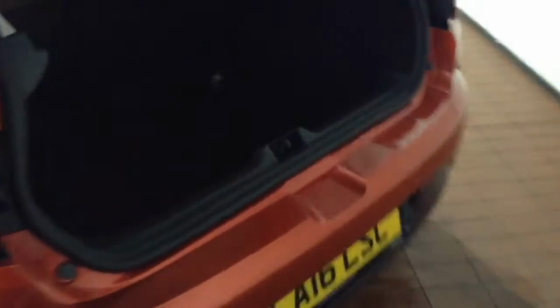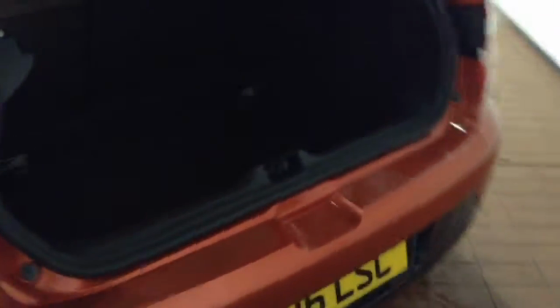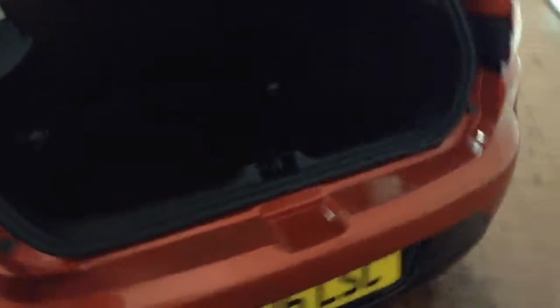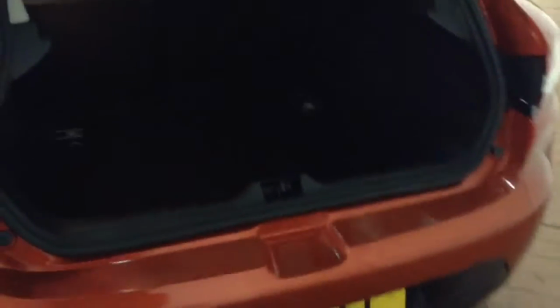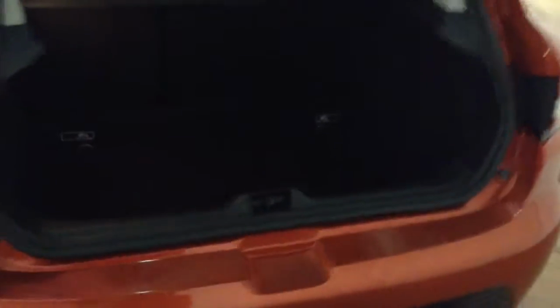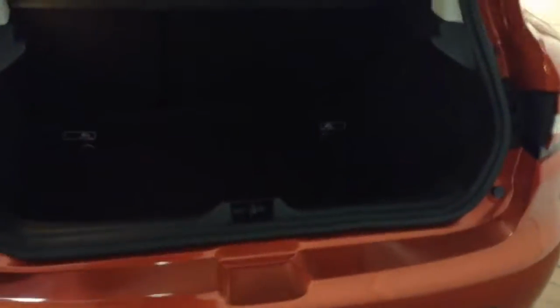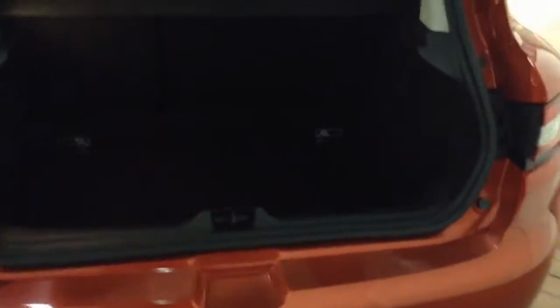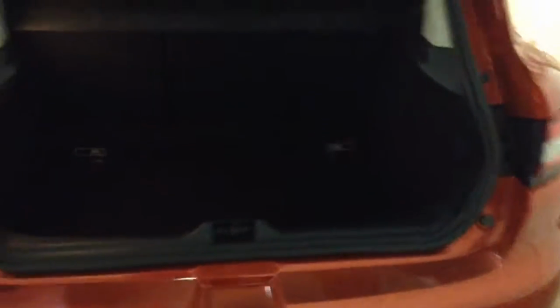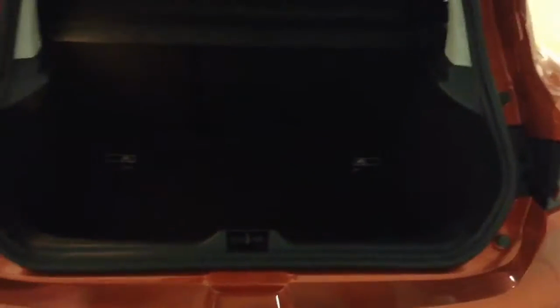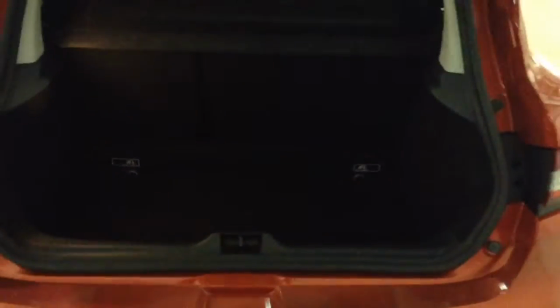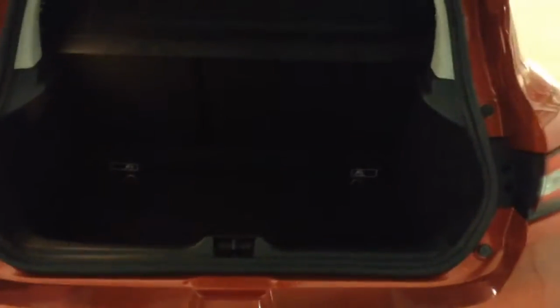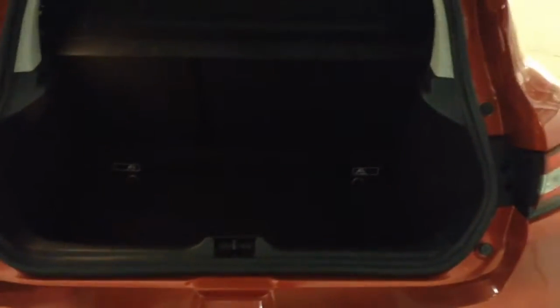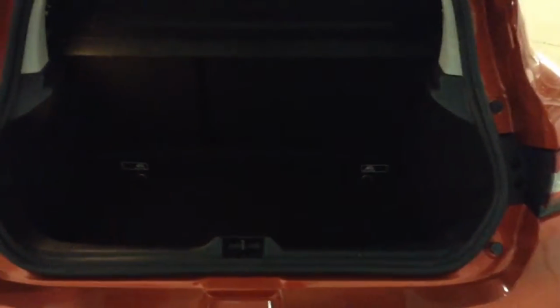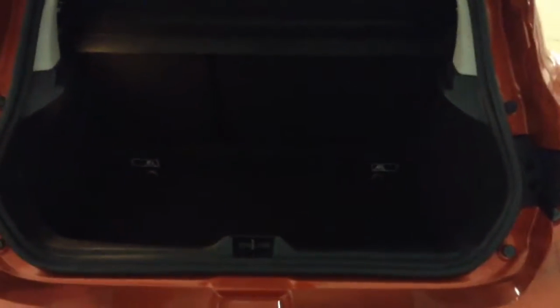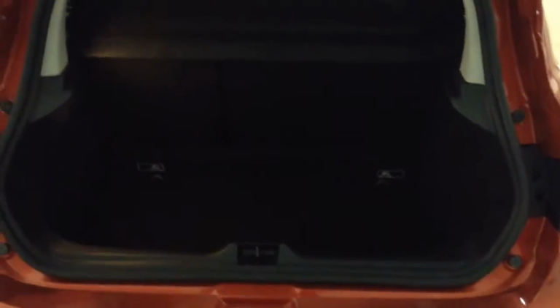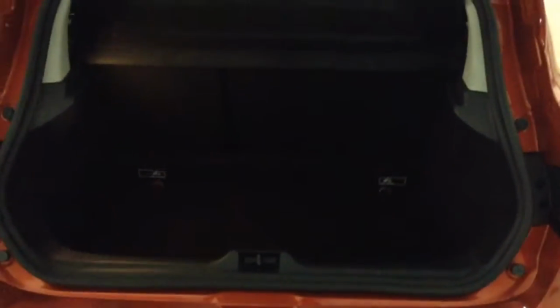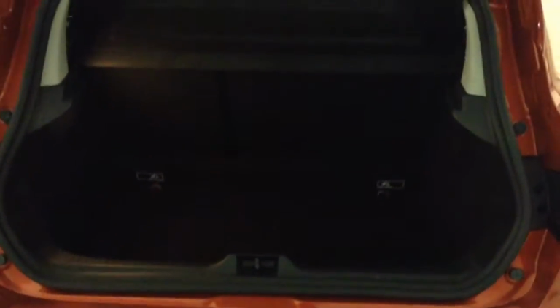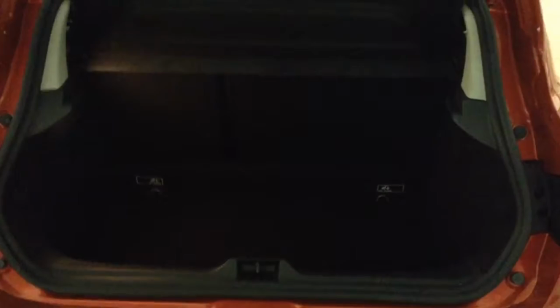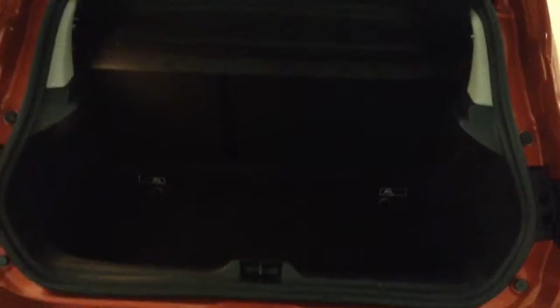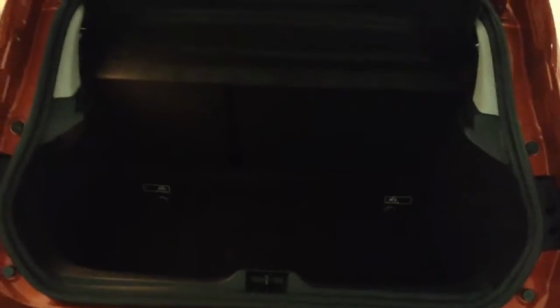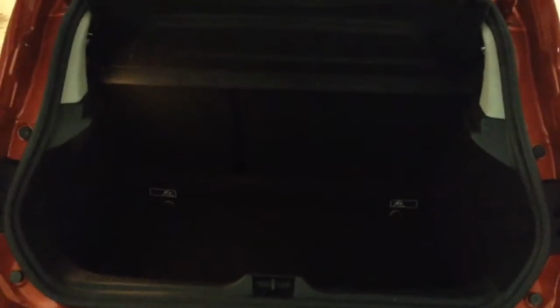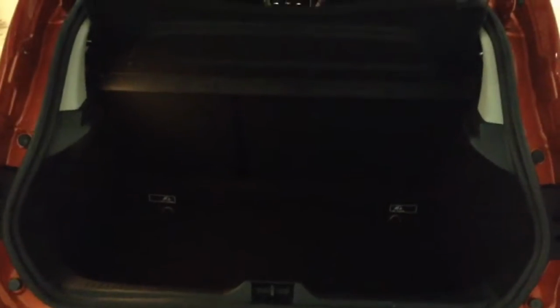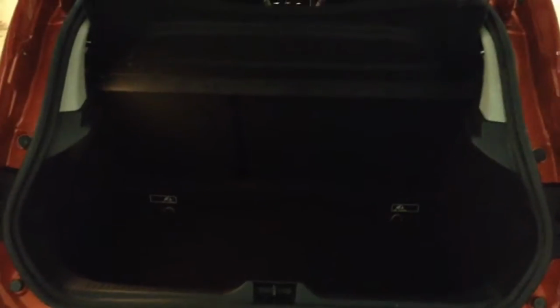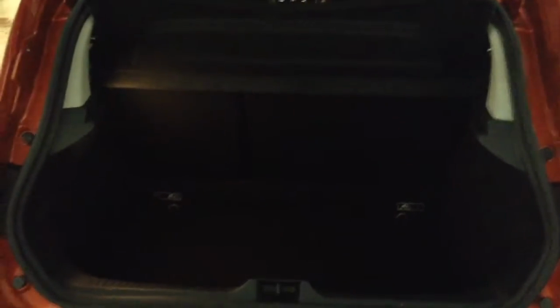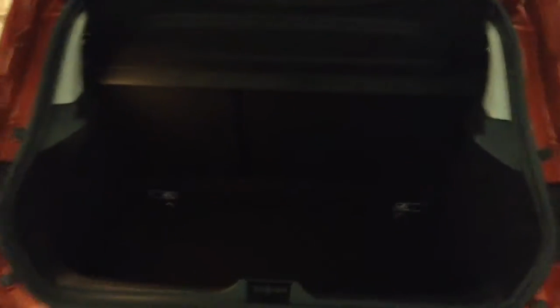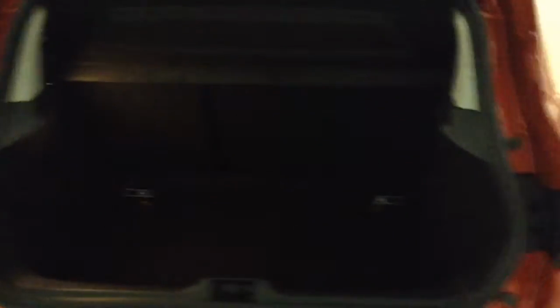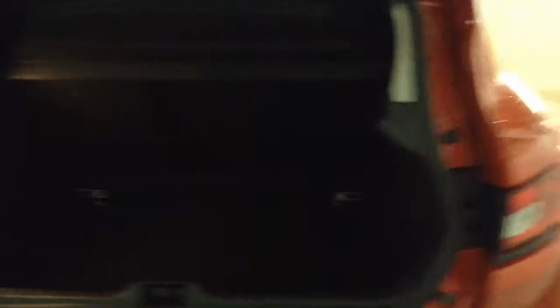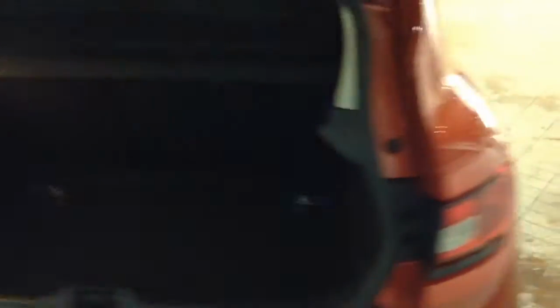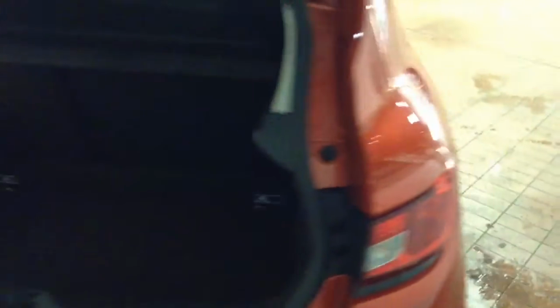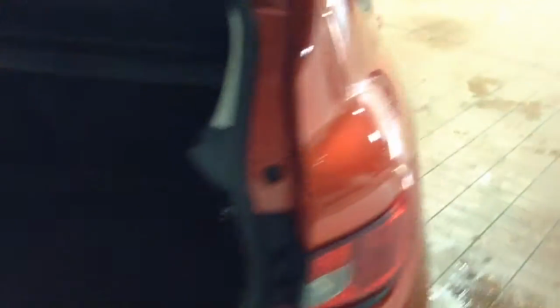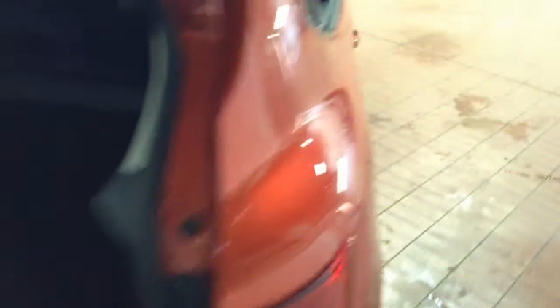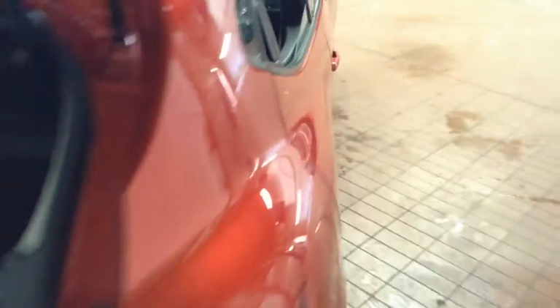In the boot you've got a decent size boot space with a 60-40 rear seat split, should you need to pop the seats down to accommodate some extra luggage.